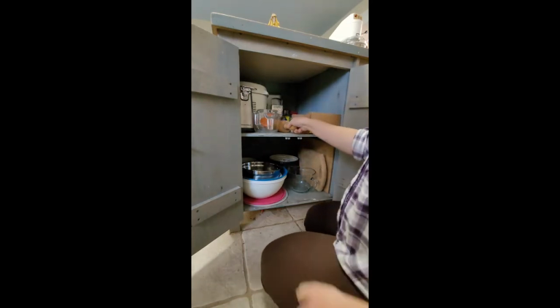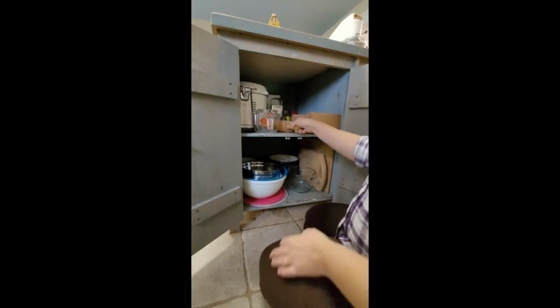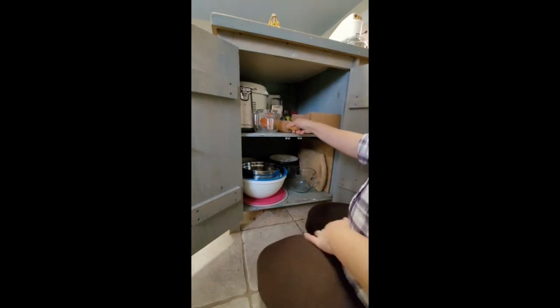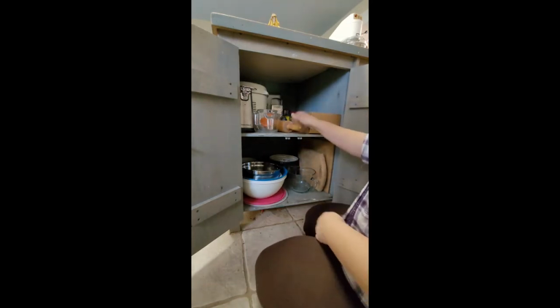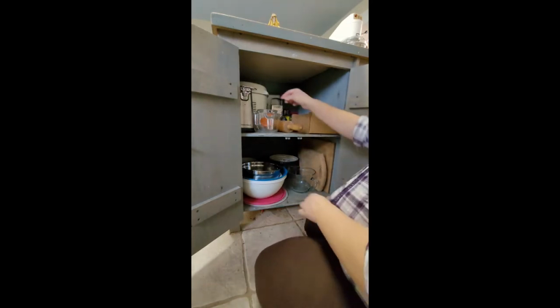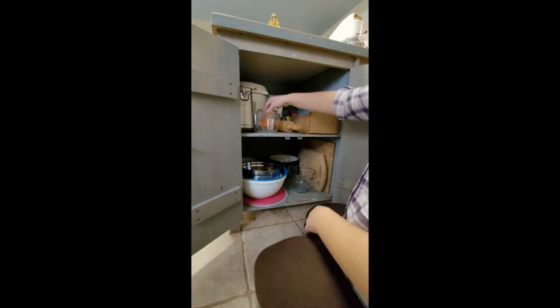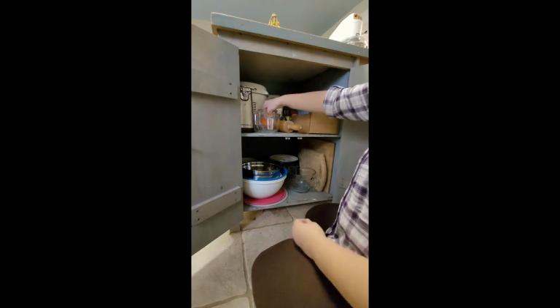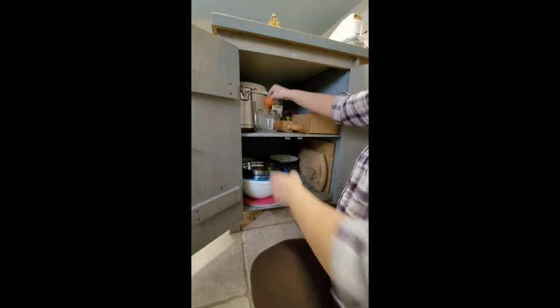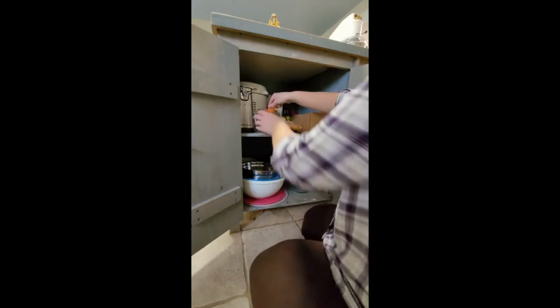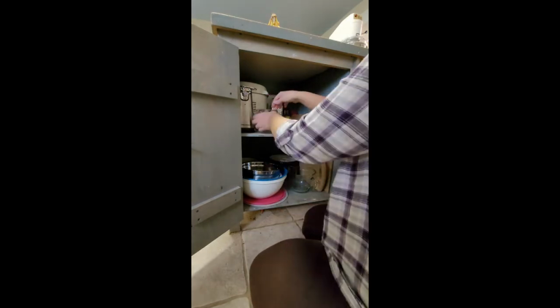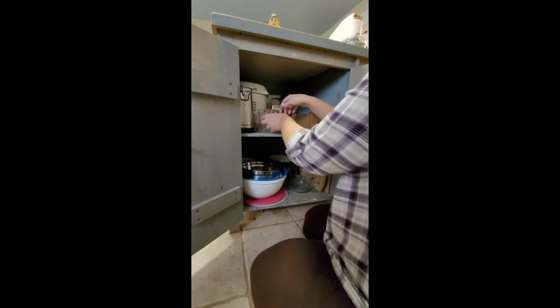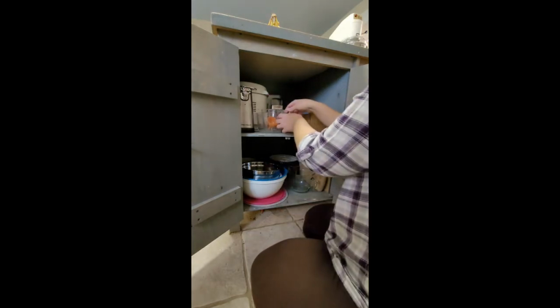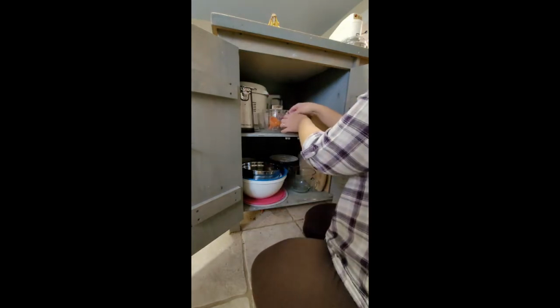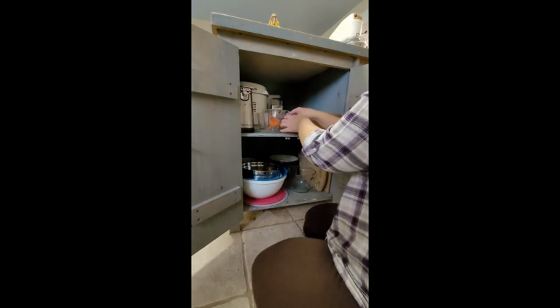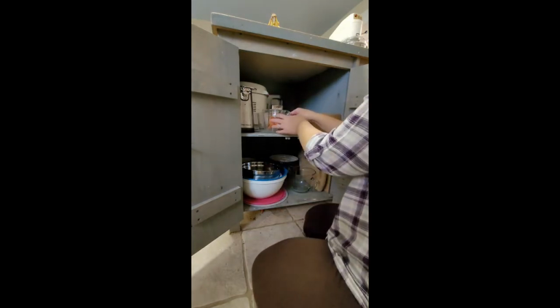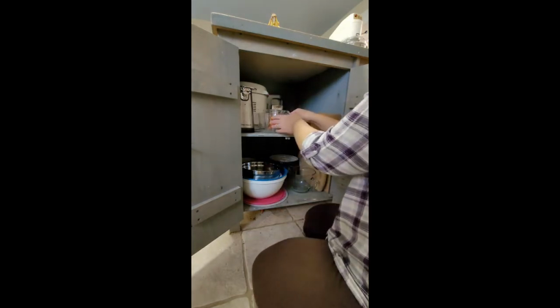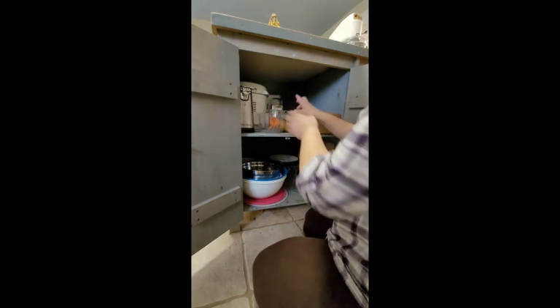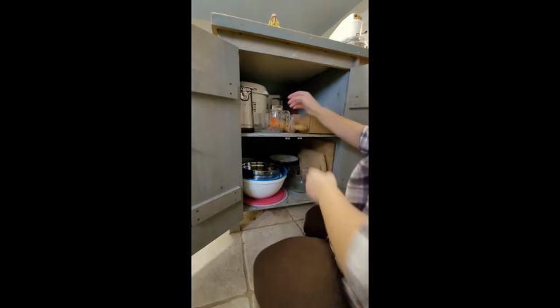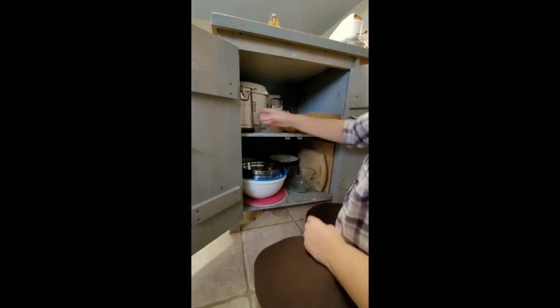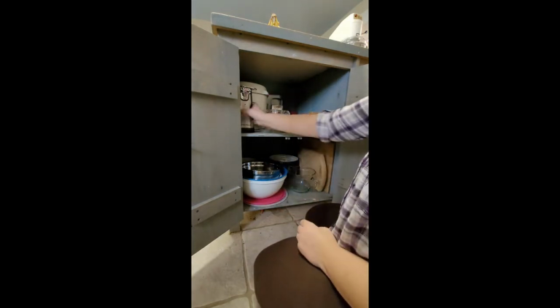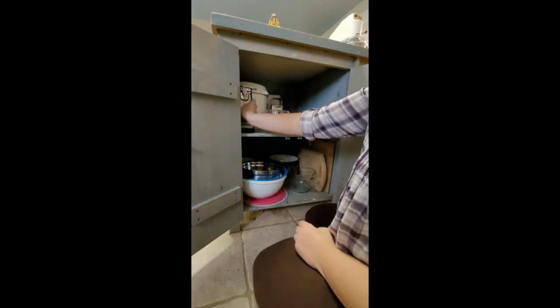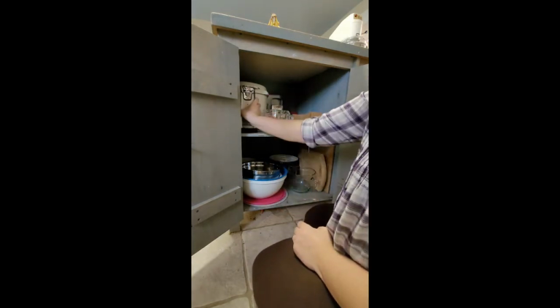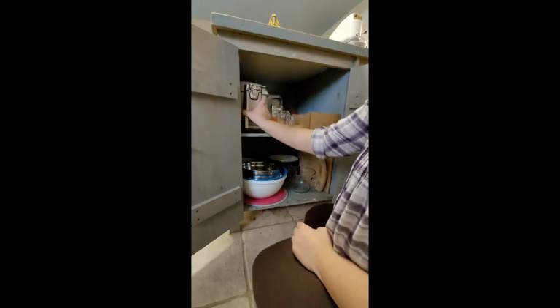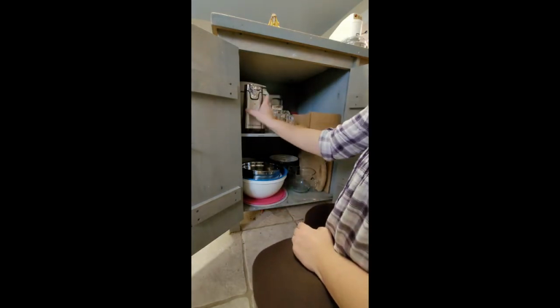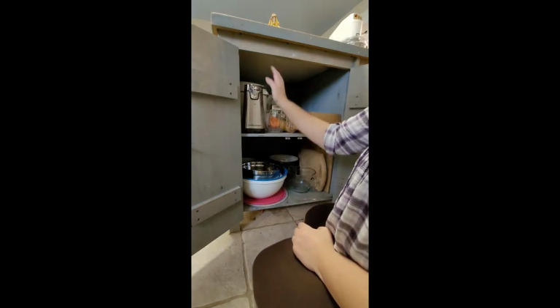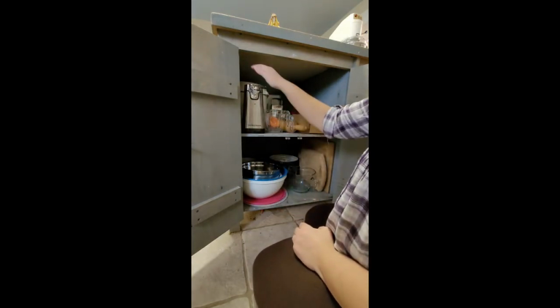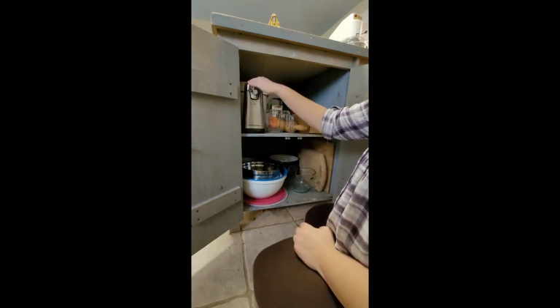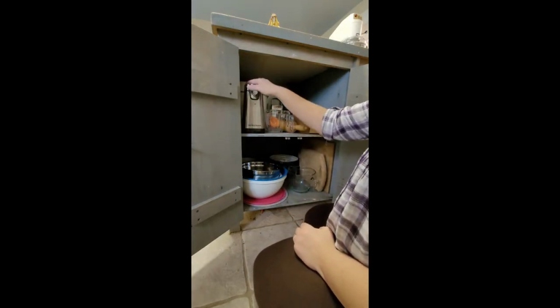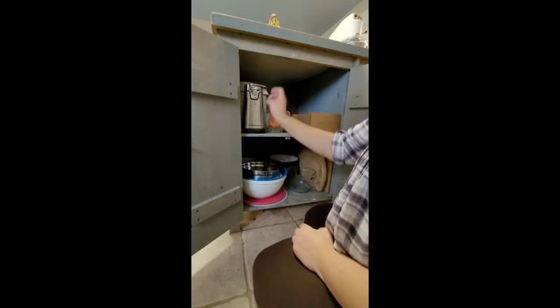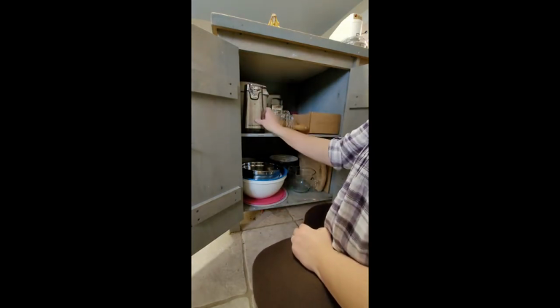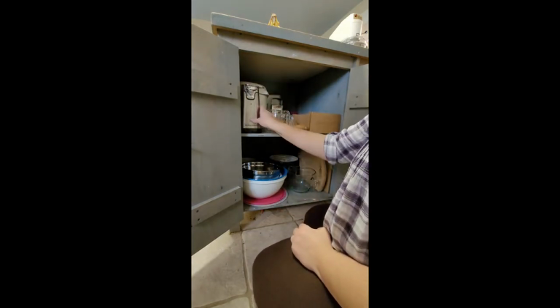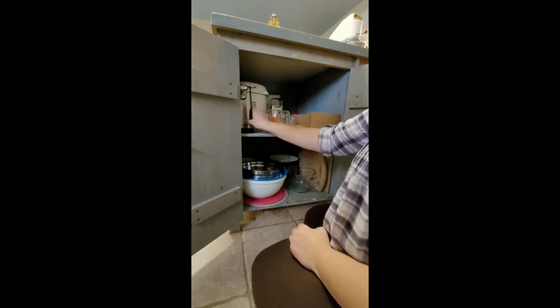In here I've also got a rolling pin, my glass measuring cups, and my can opener.